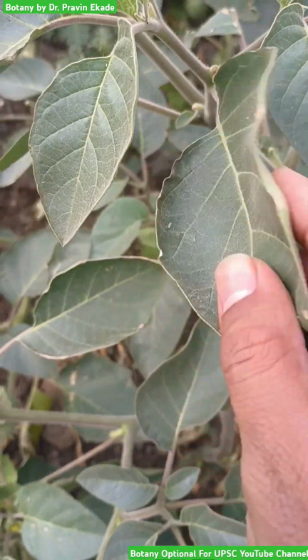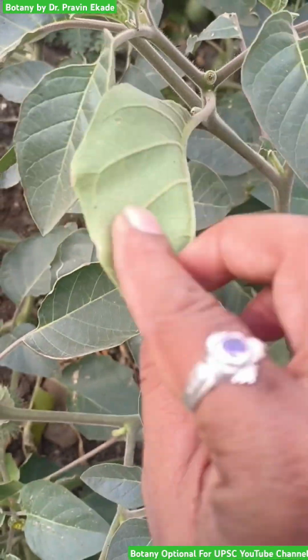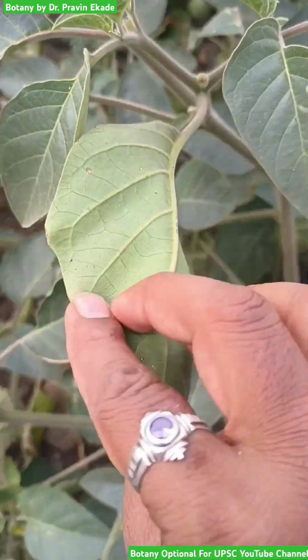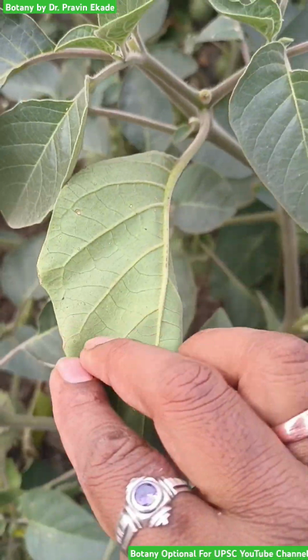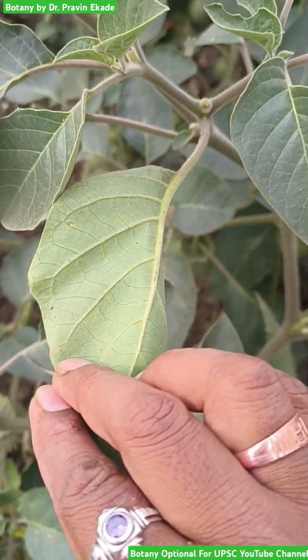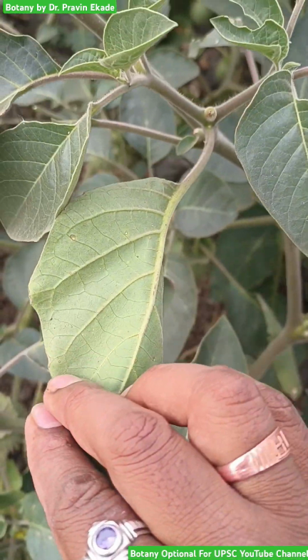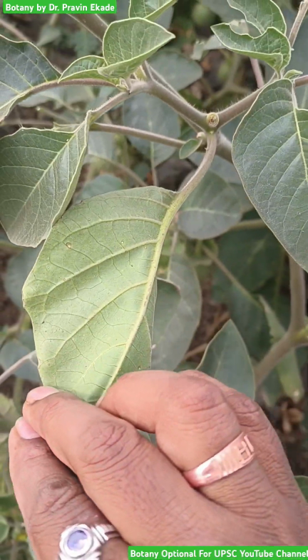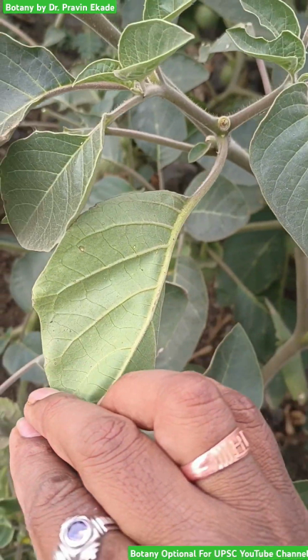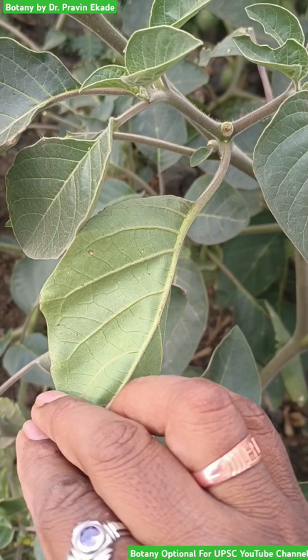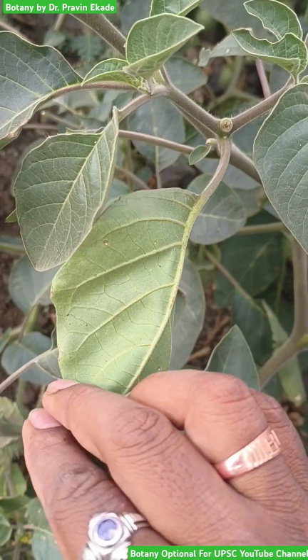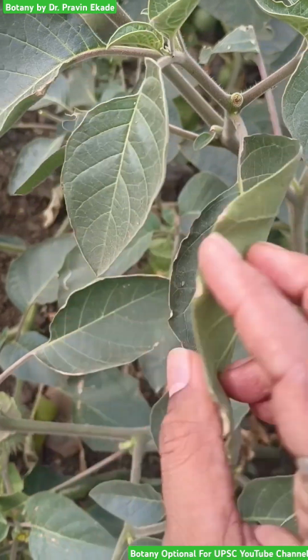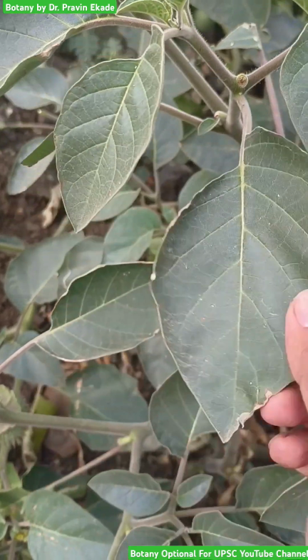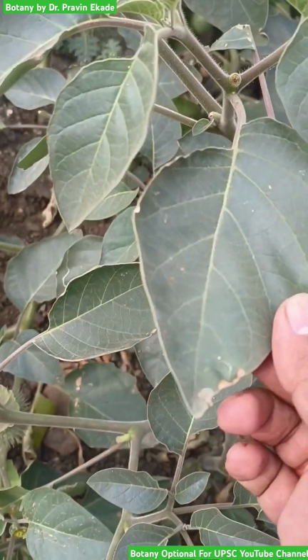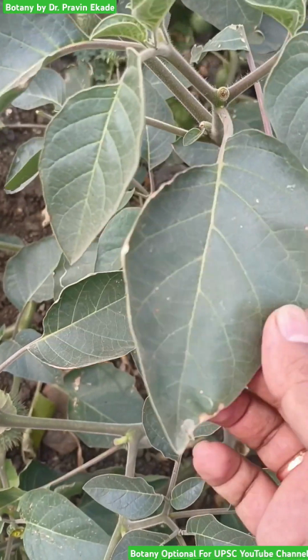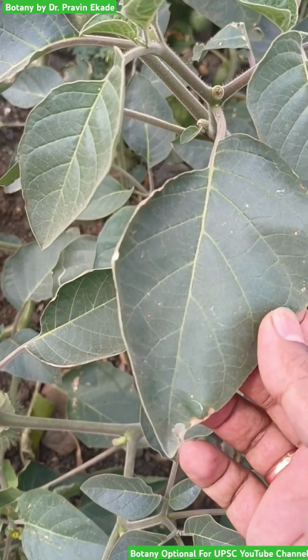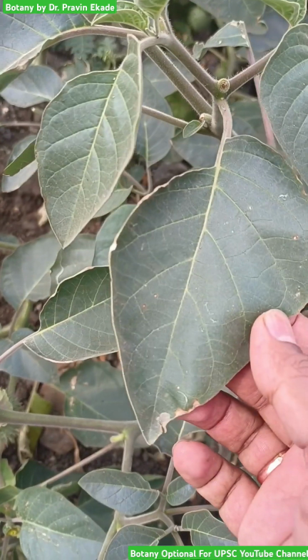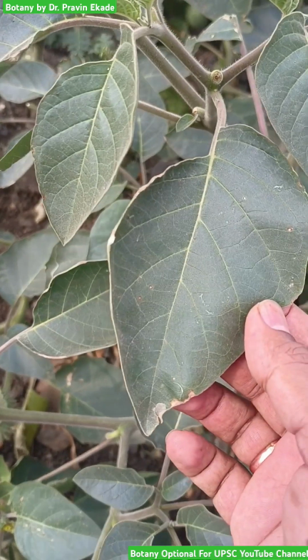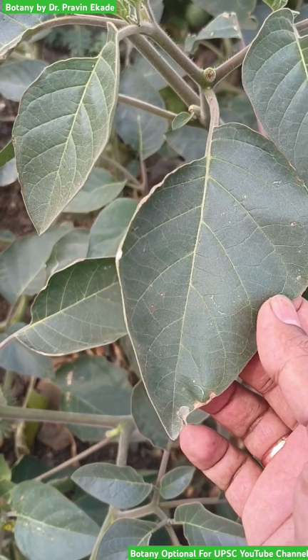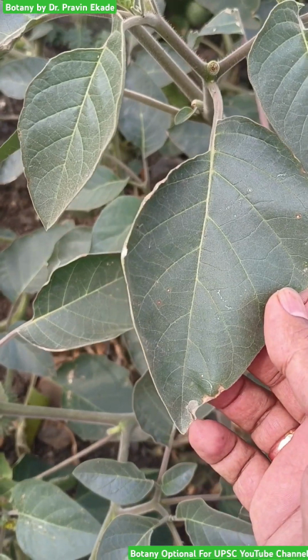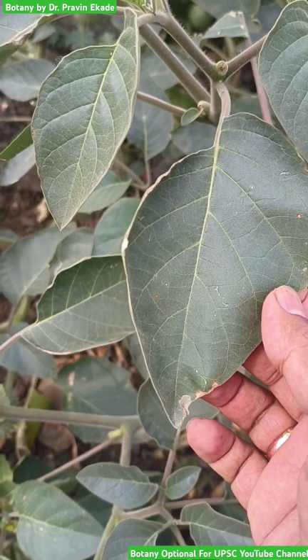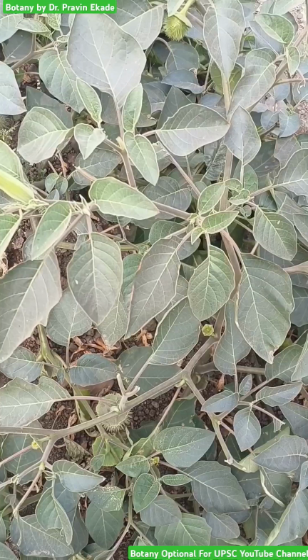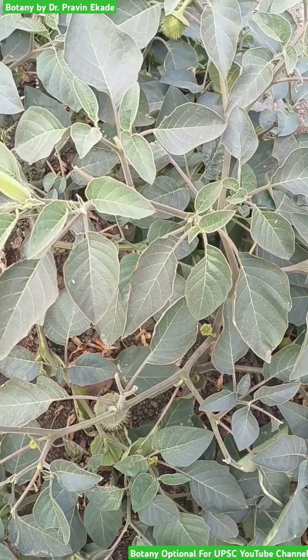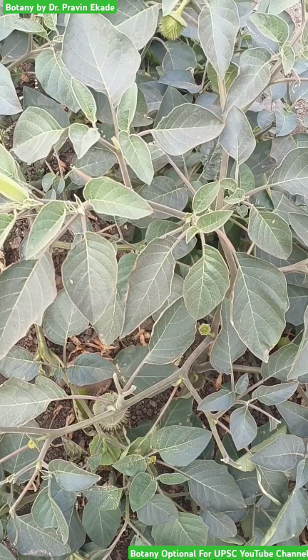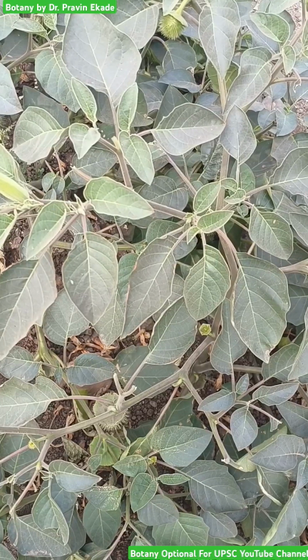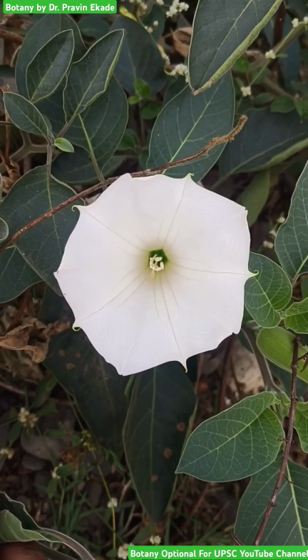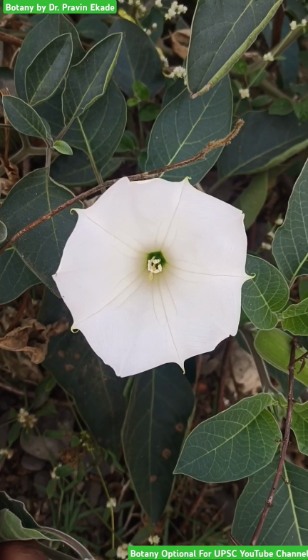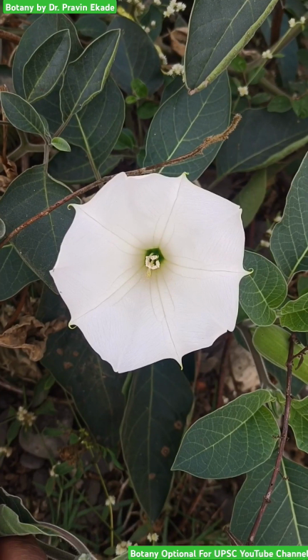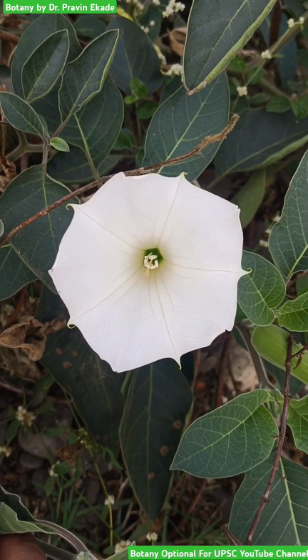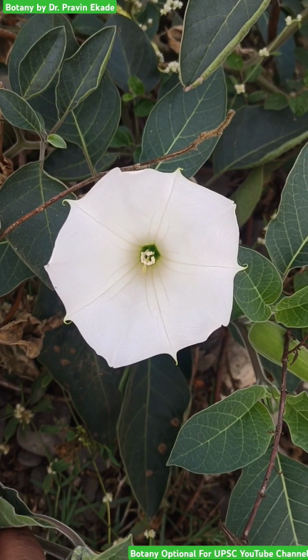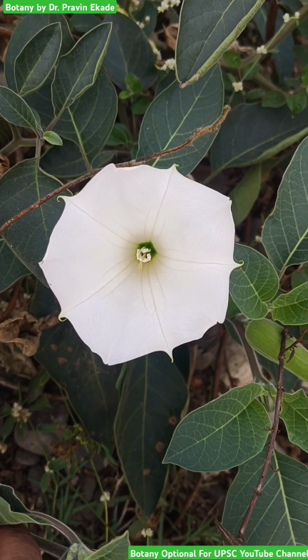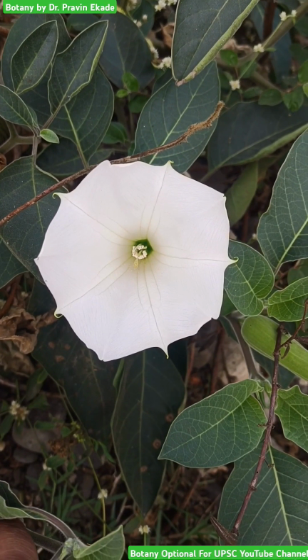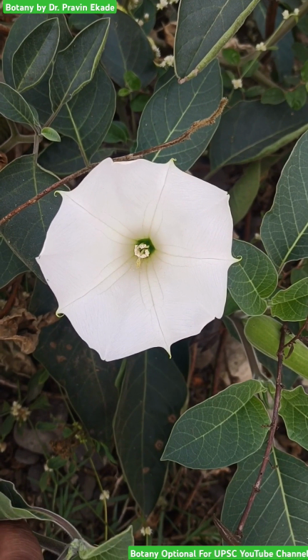Observe the leaves. The leaves are simple and showing this reticulate type of venation.